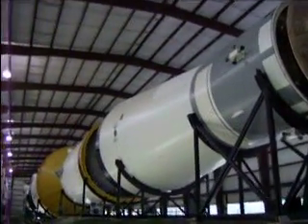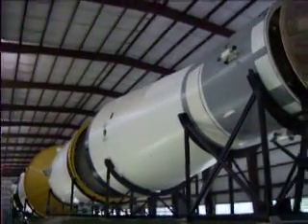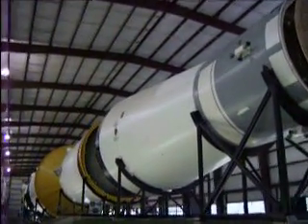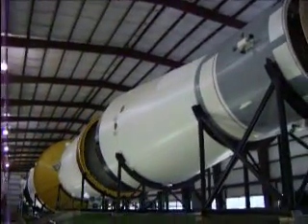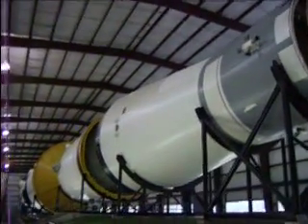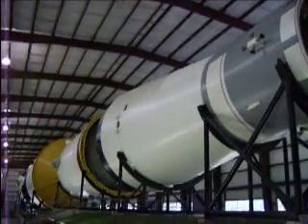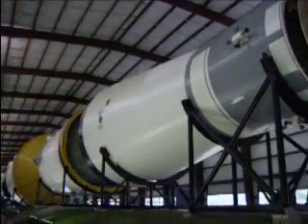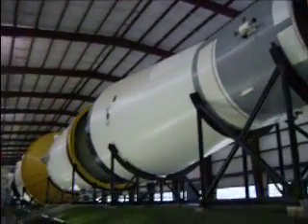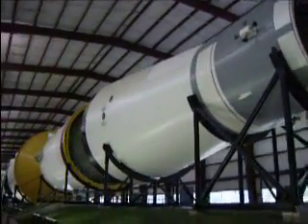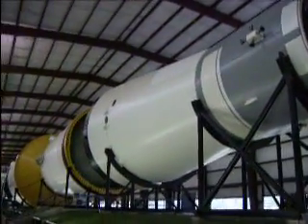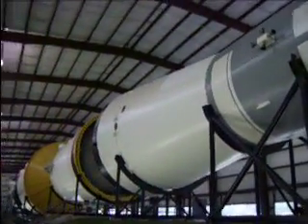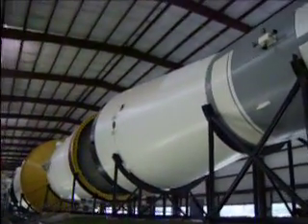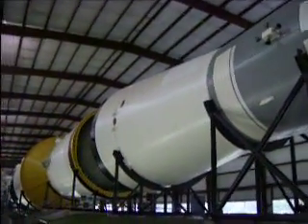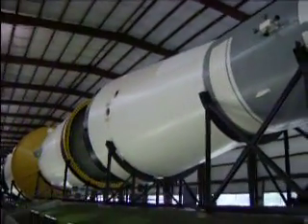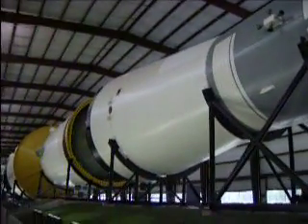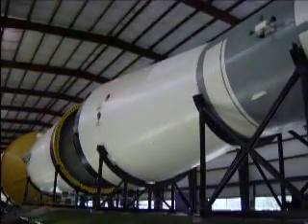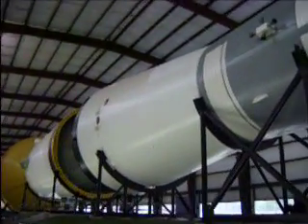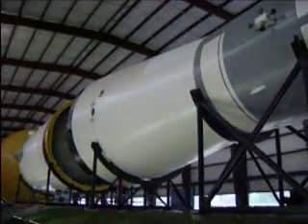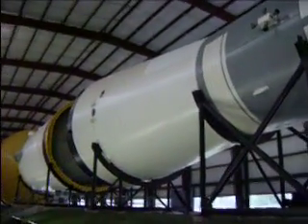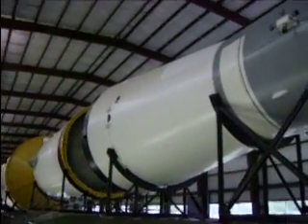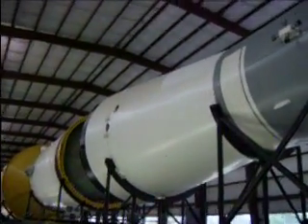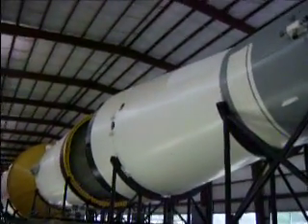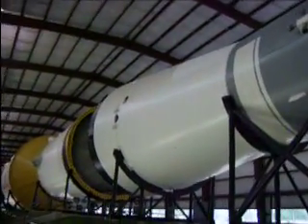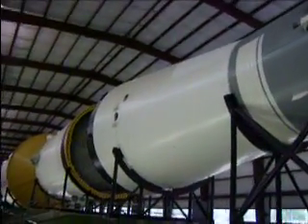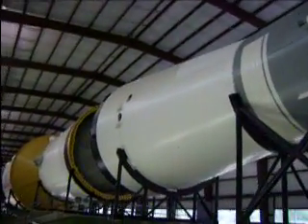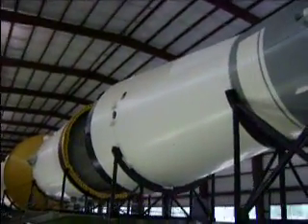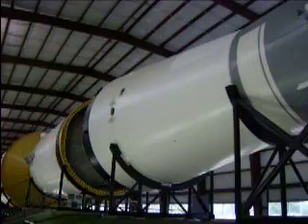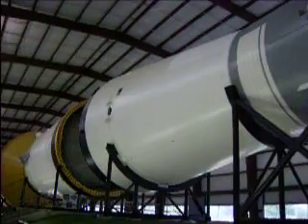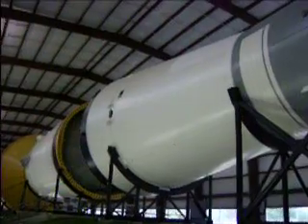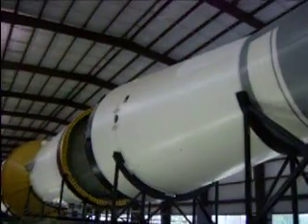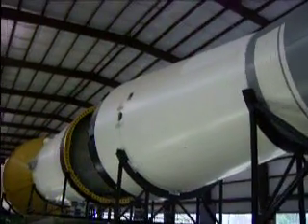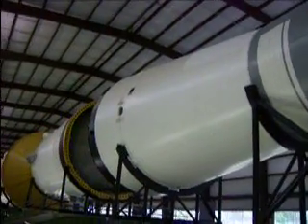Hopefully just past the command module. The service module is right there.